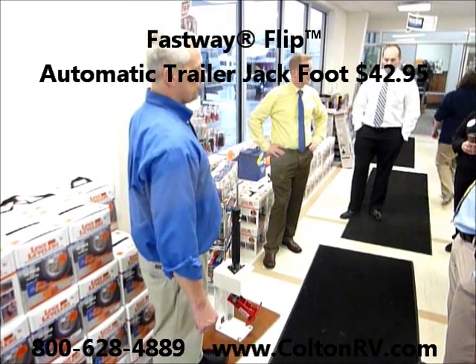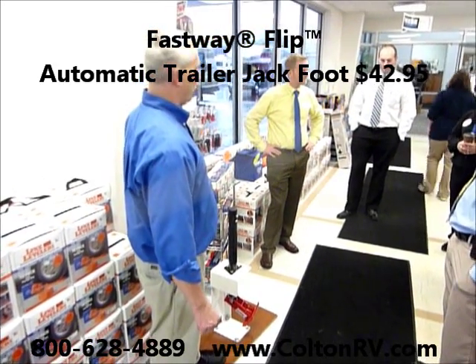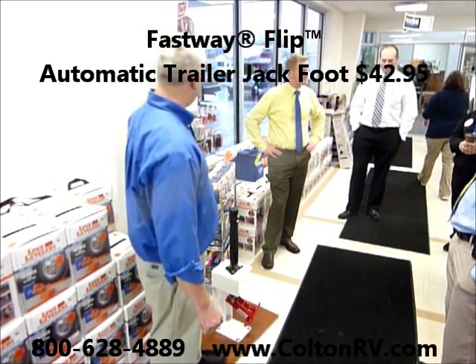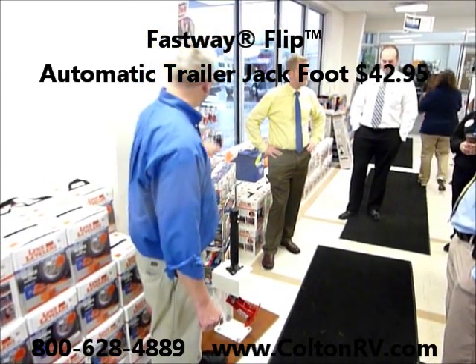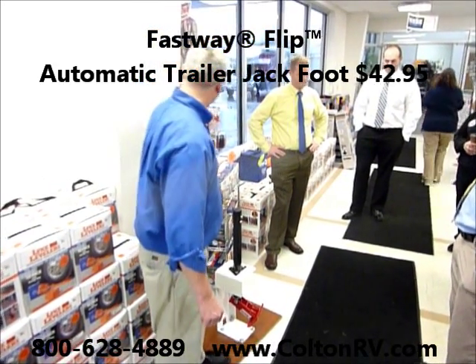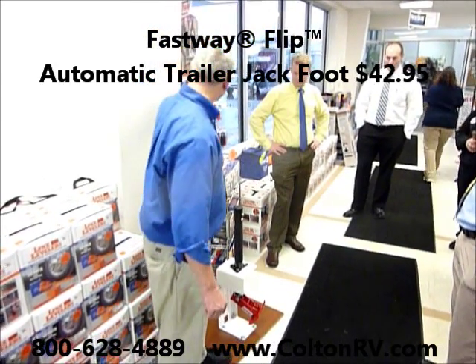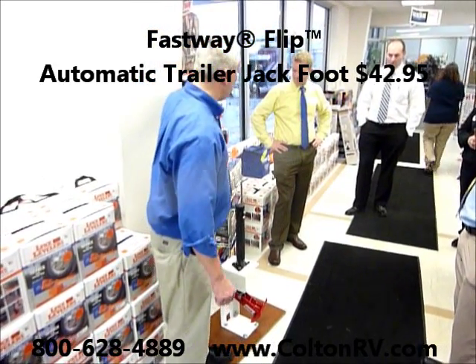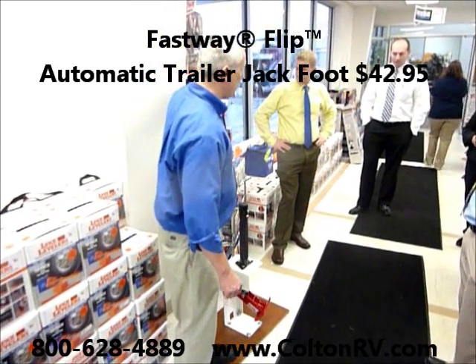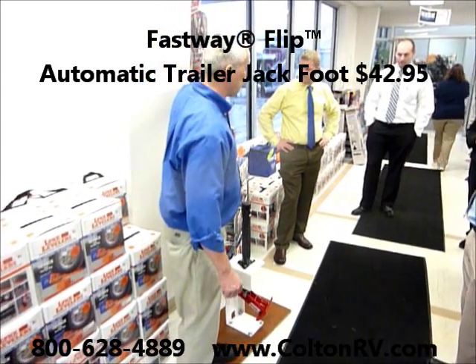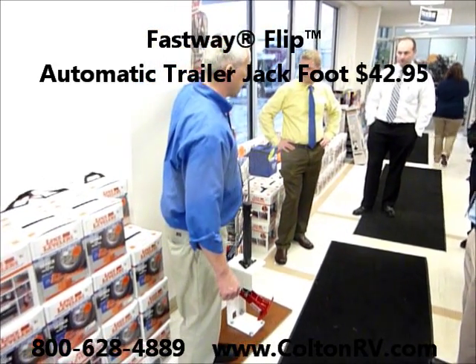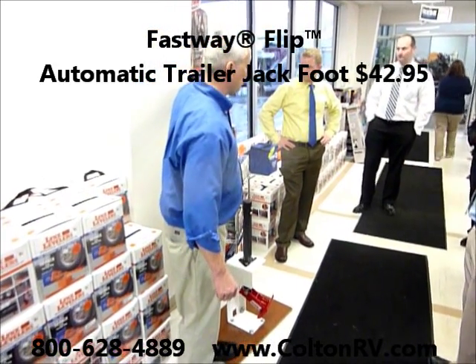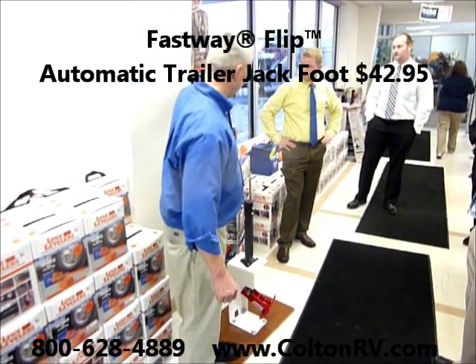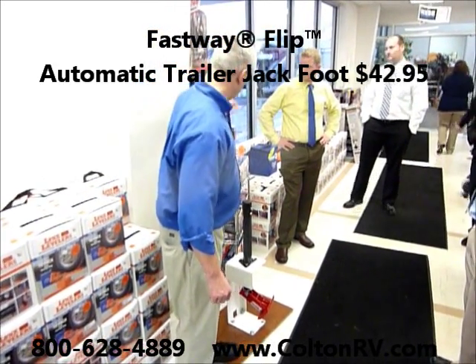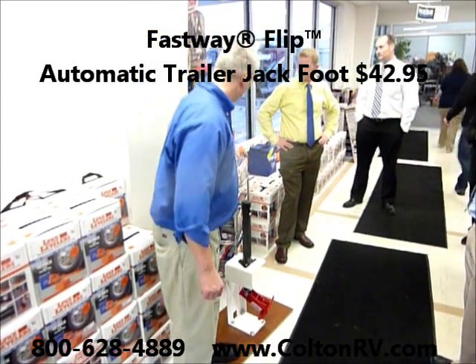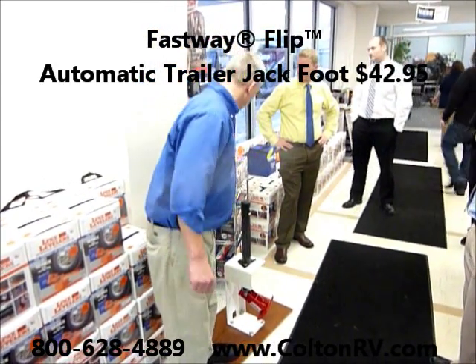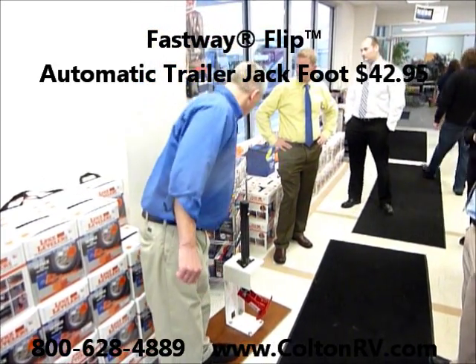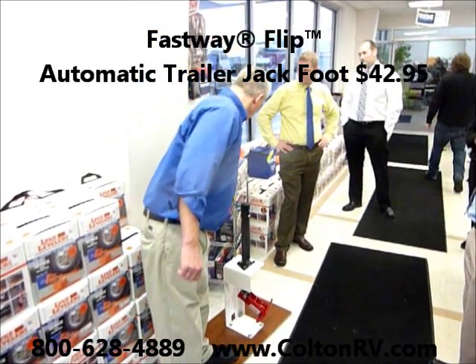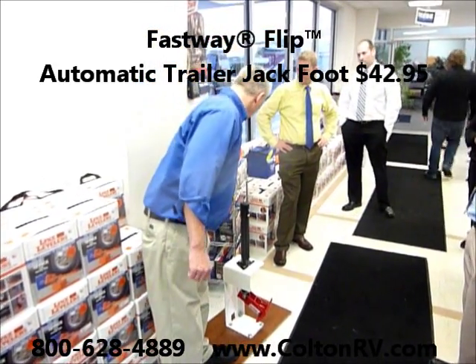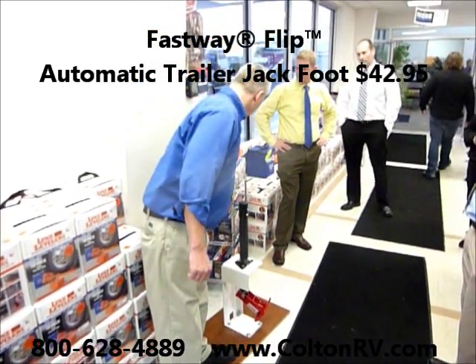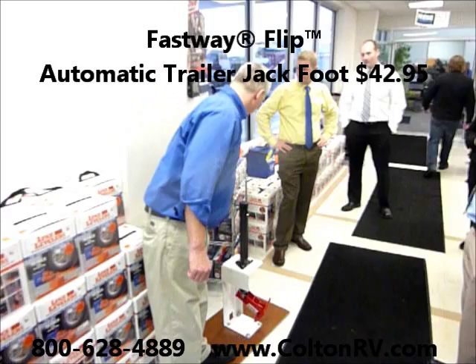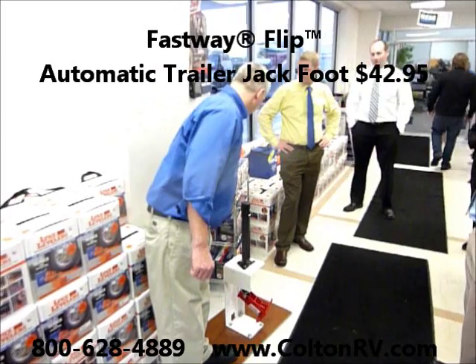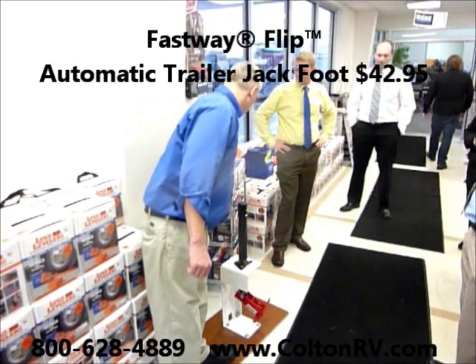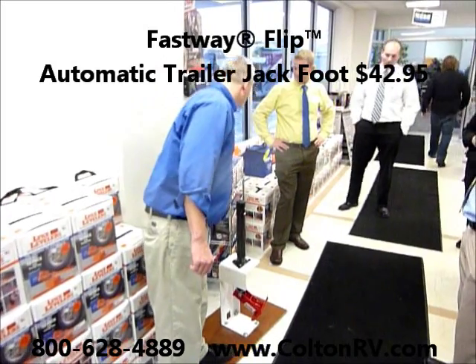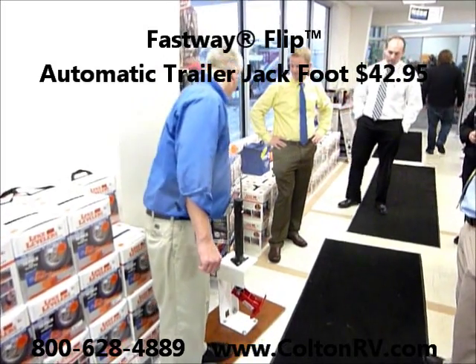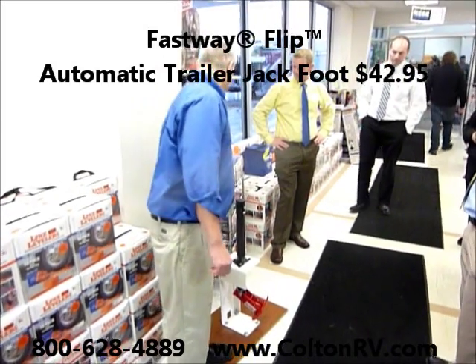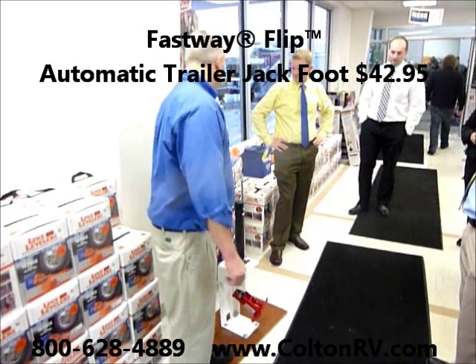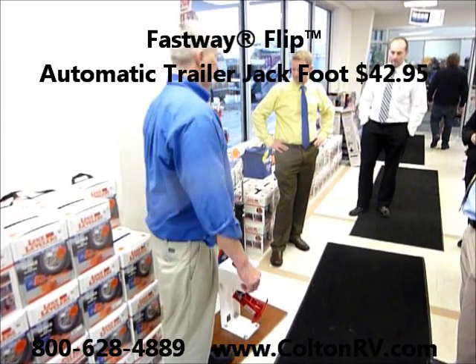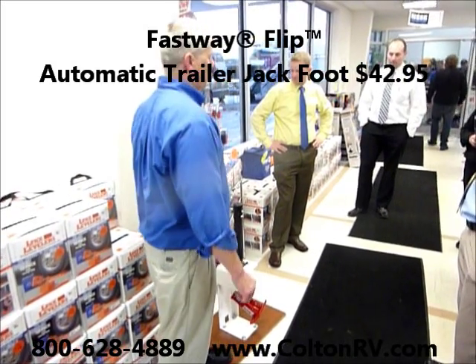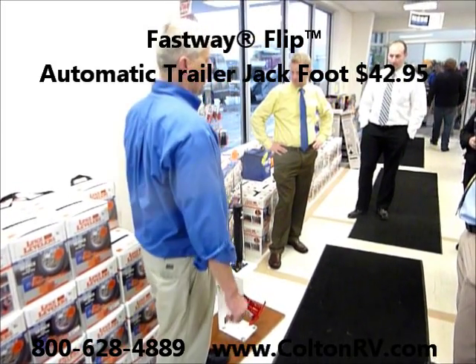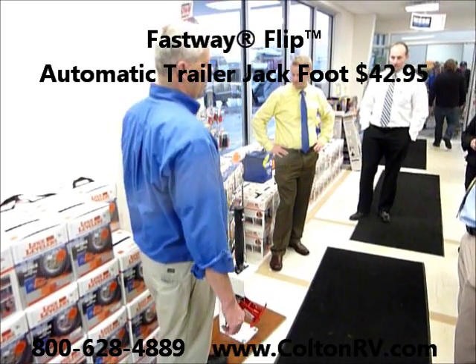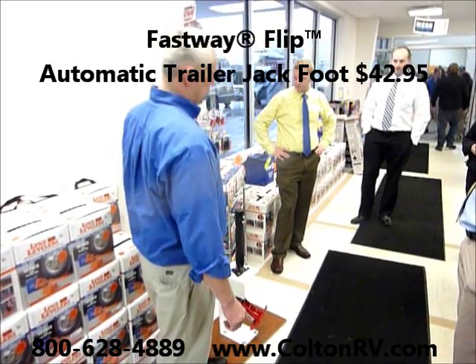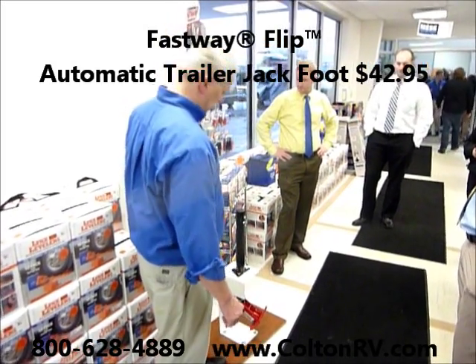I'm going to have this at the show. For $14.95, we should sell these all day long.